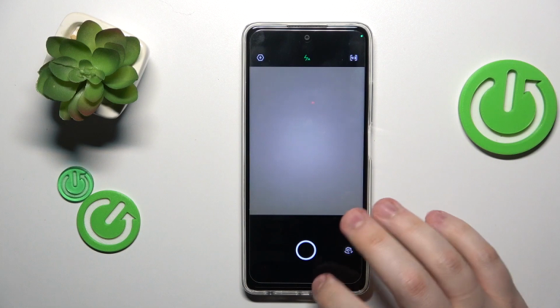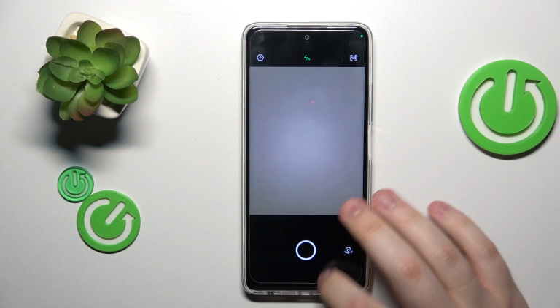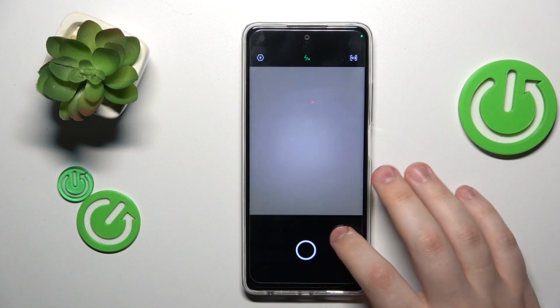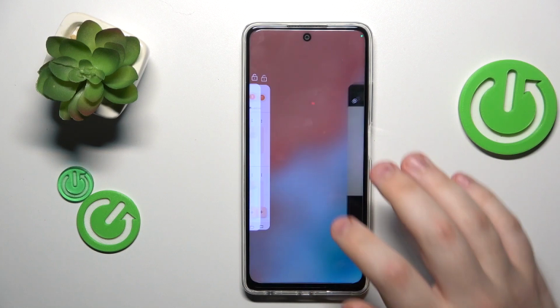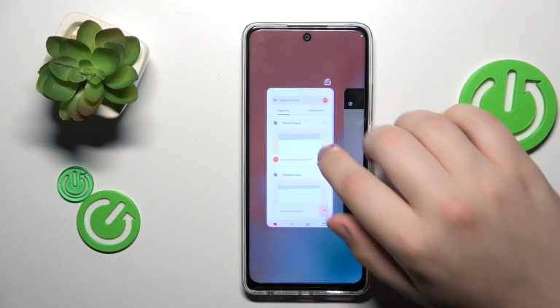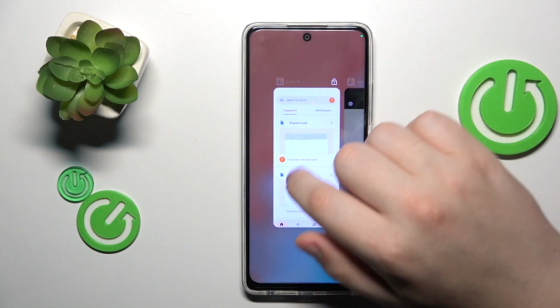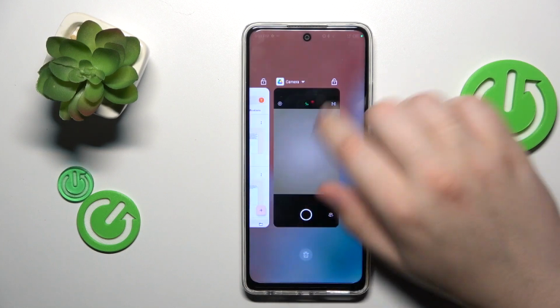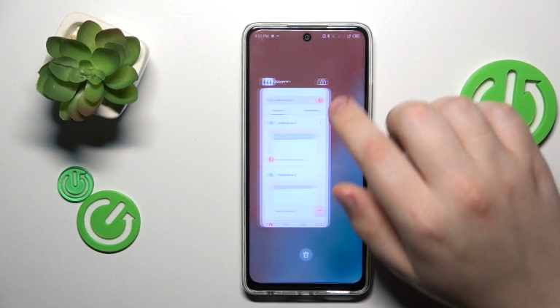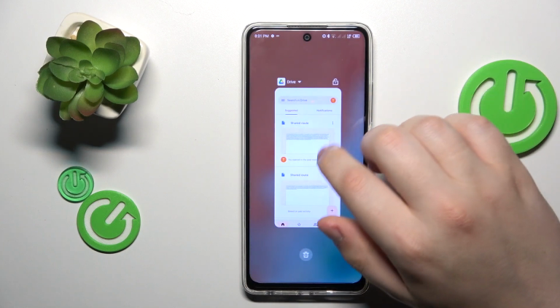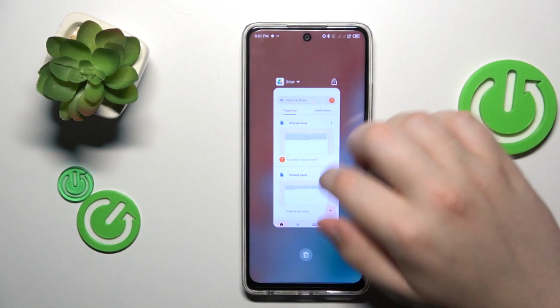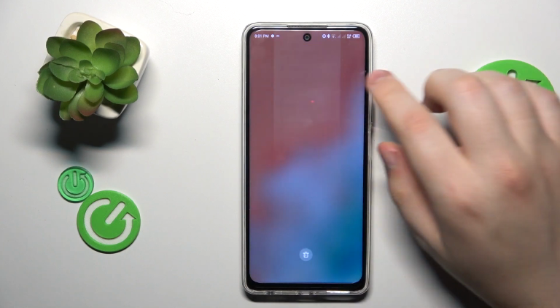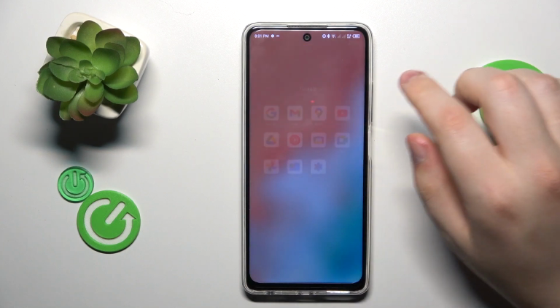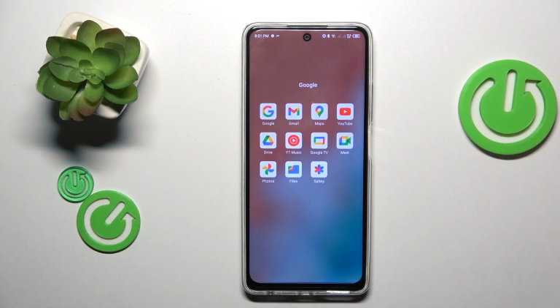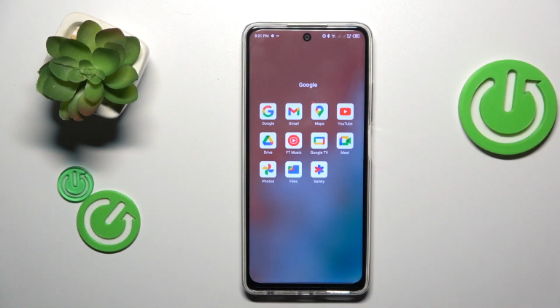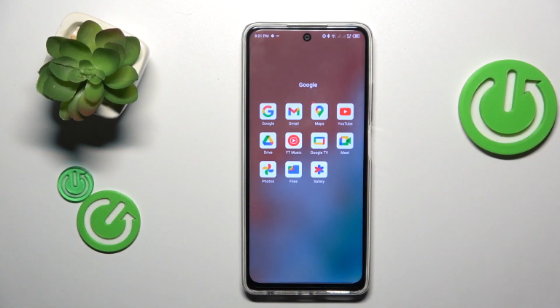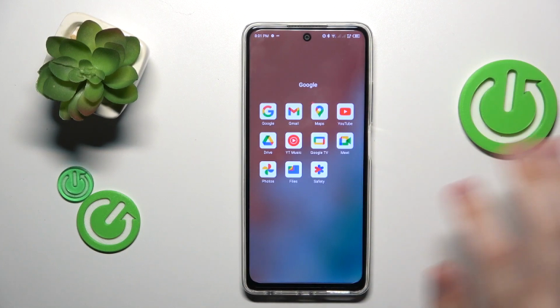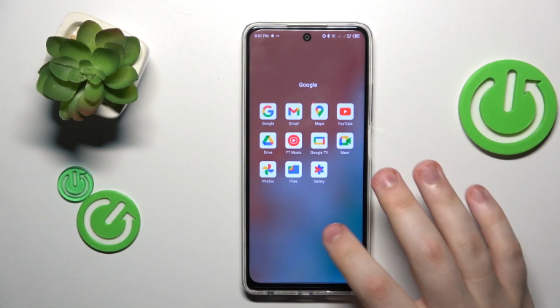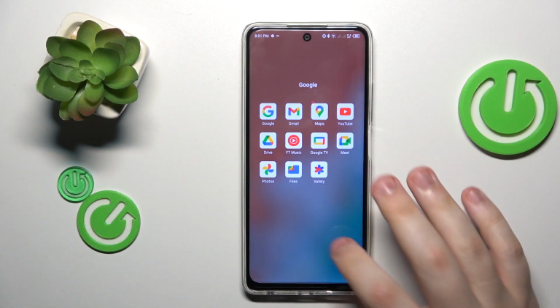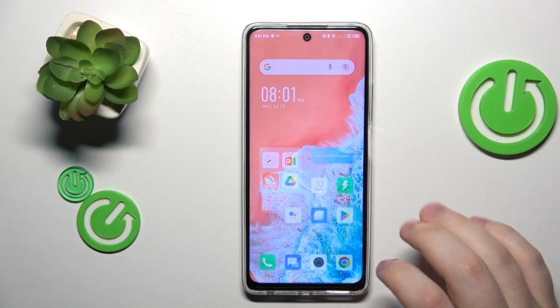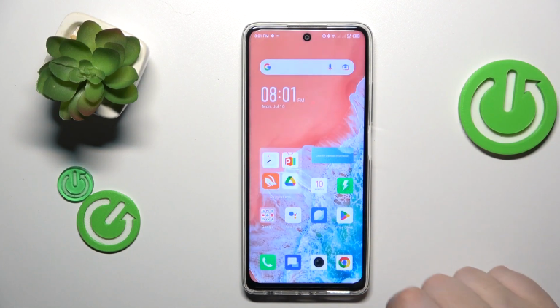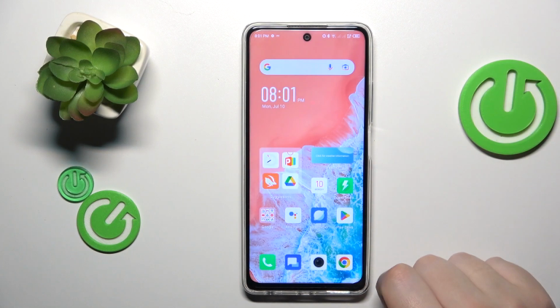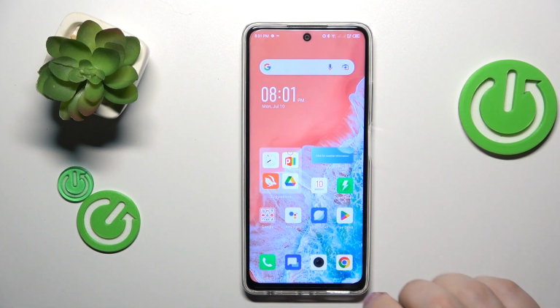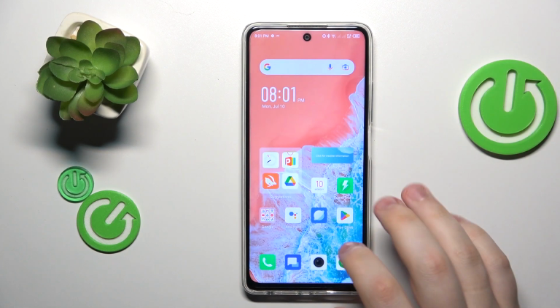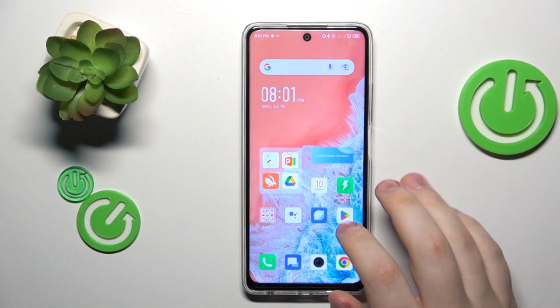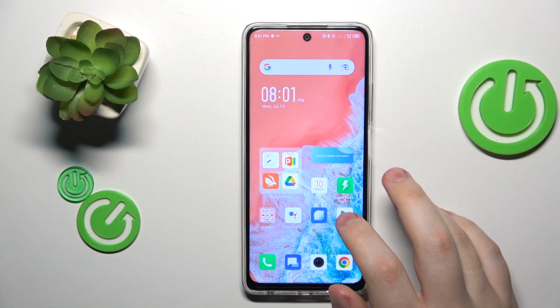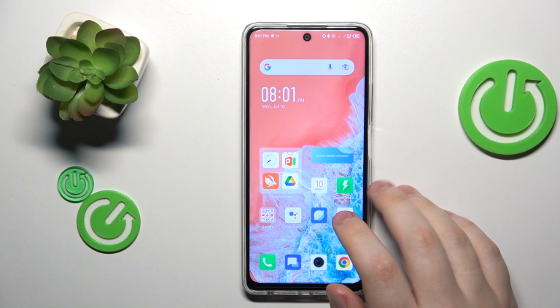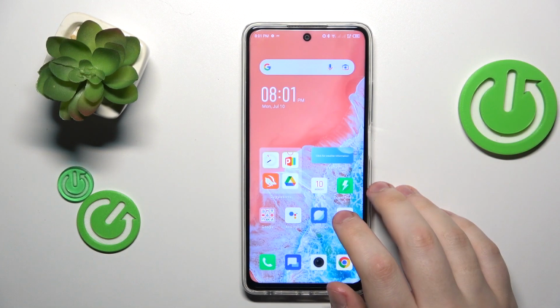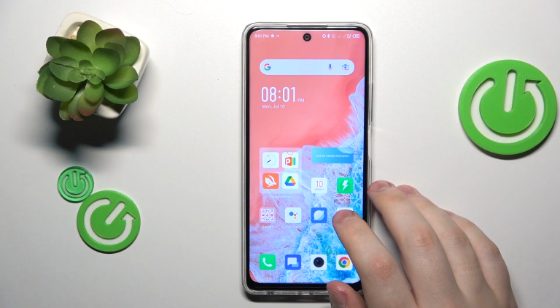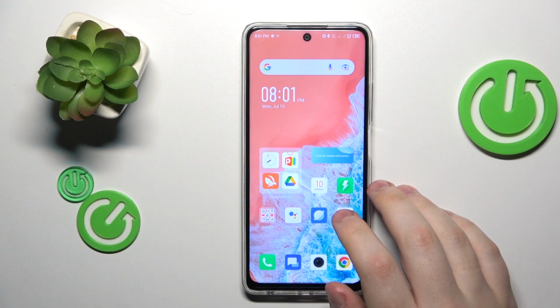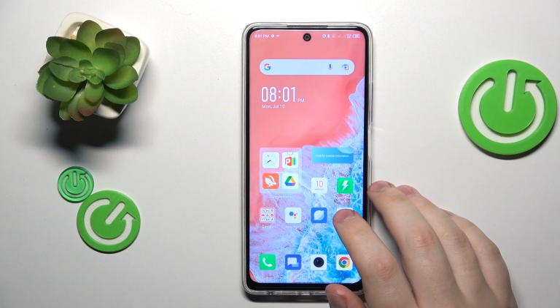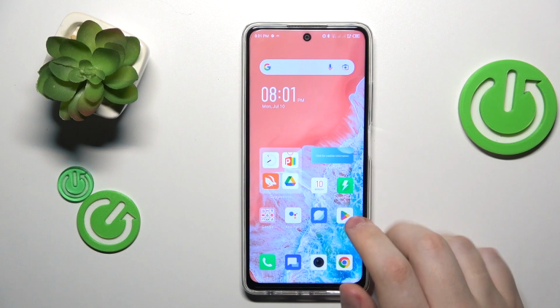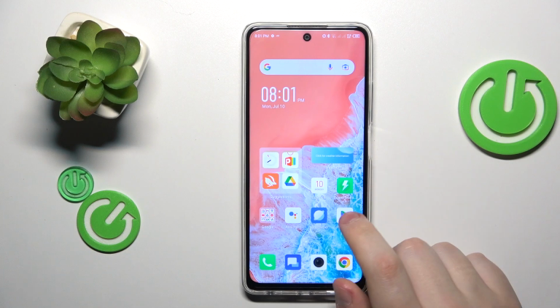This is Infinix Hot 30 and today I will show how you can scan a document into a PDF file on this device.